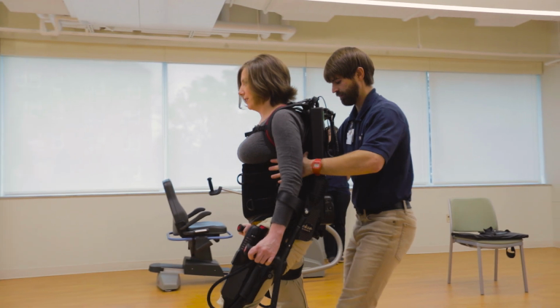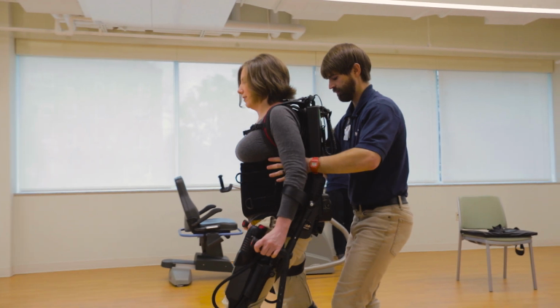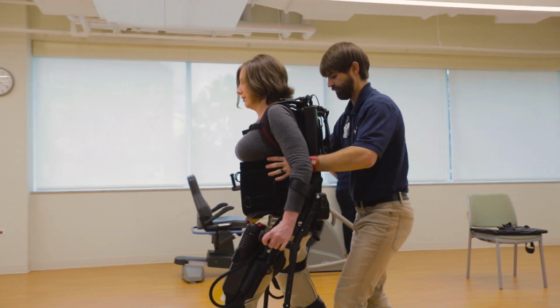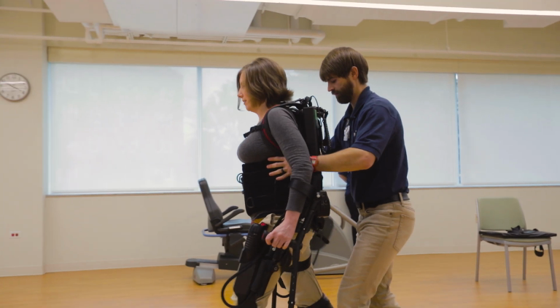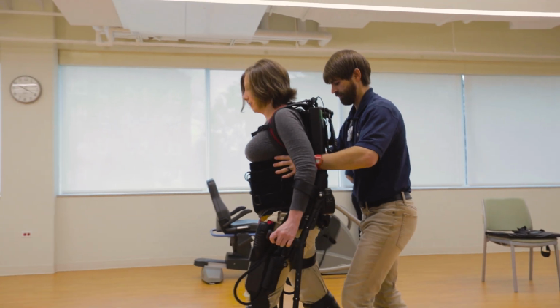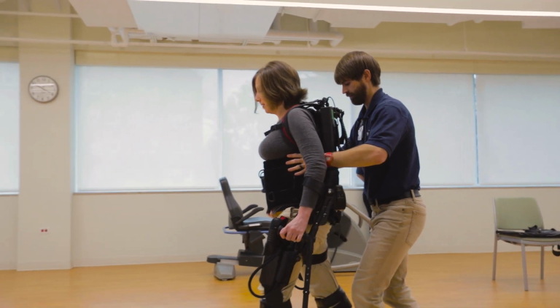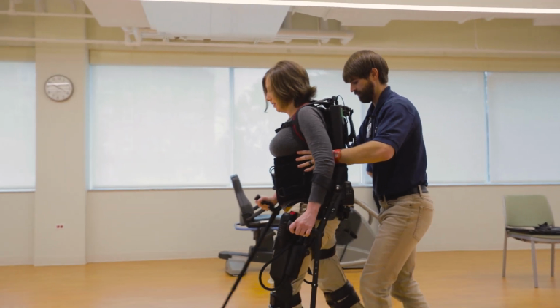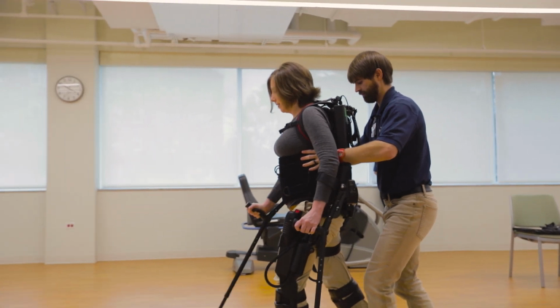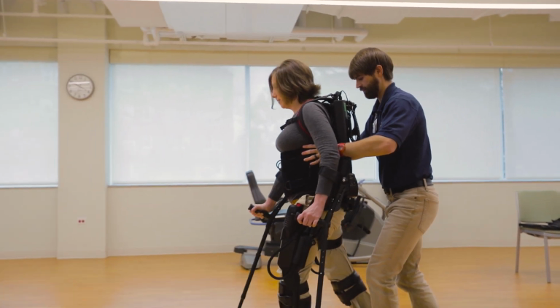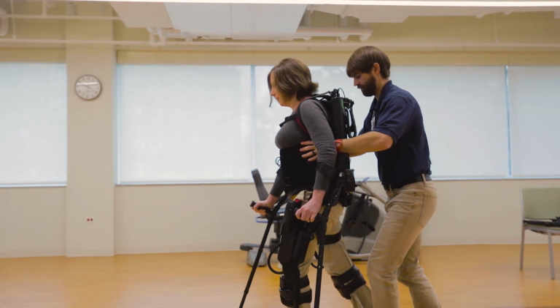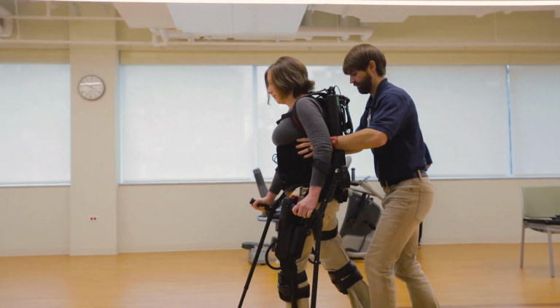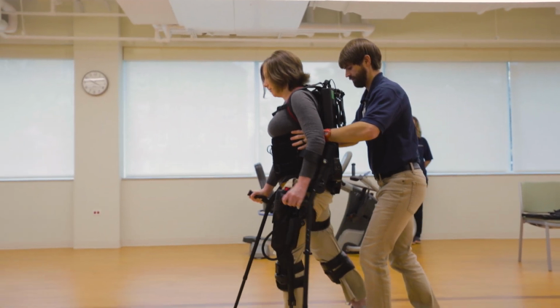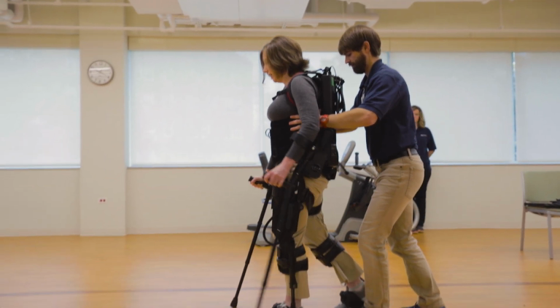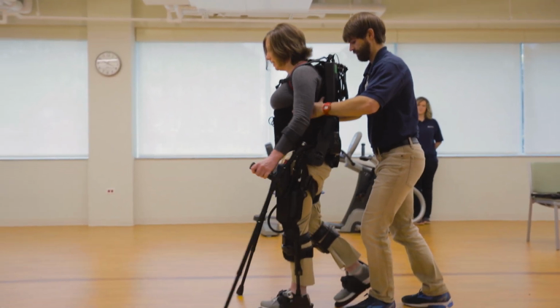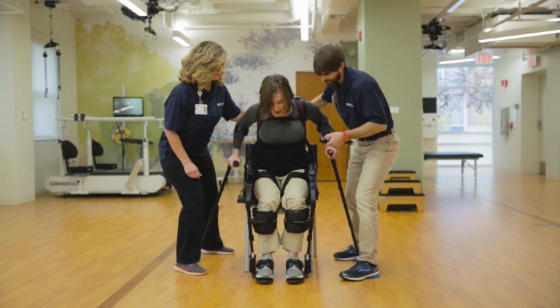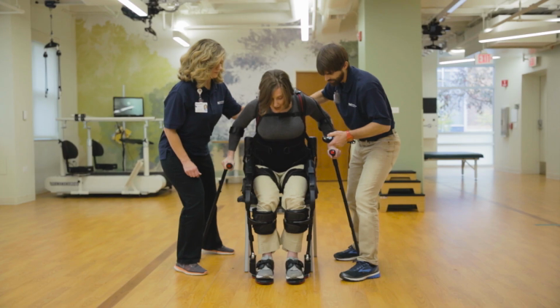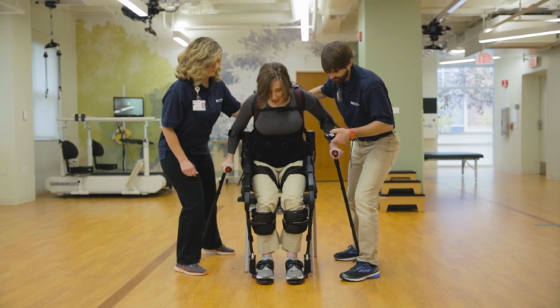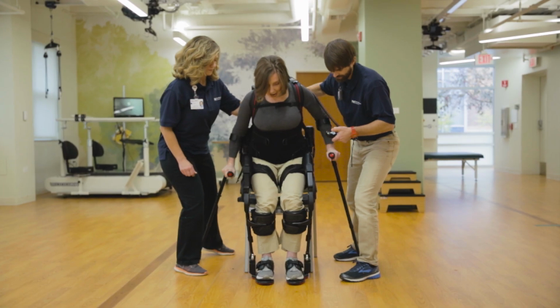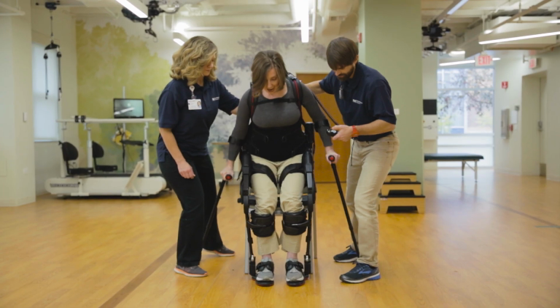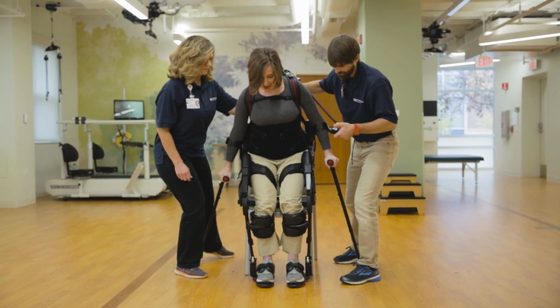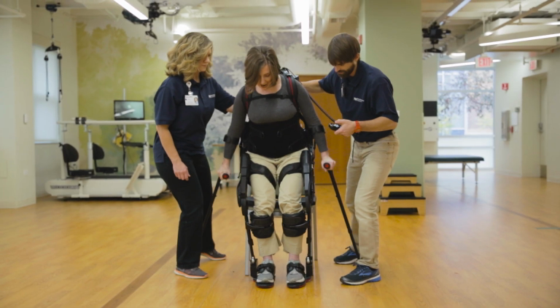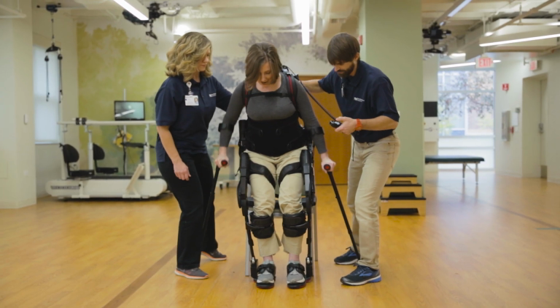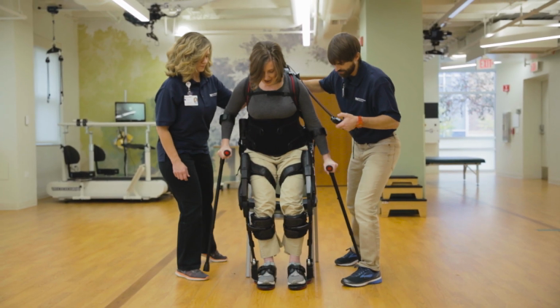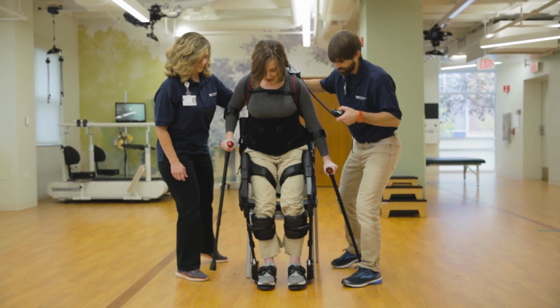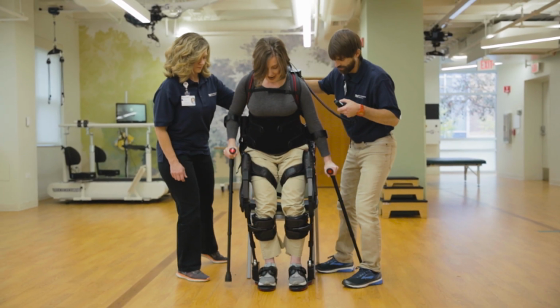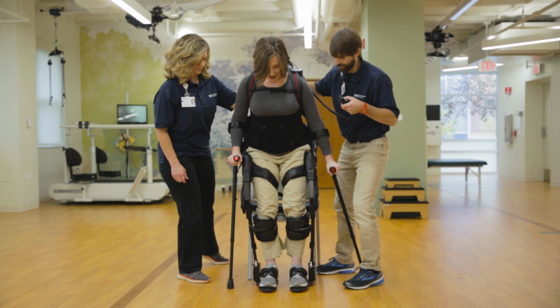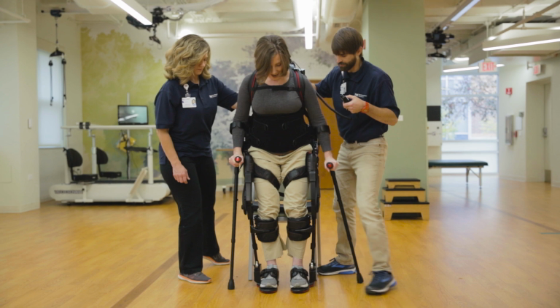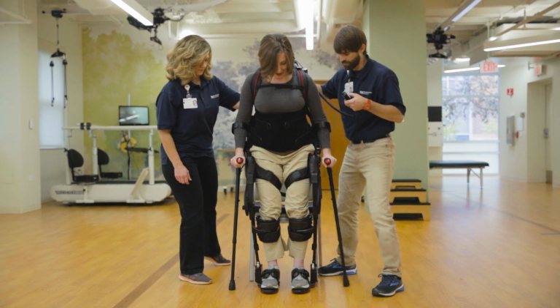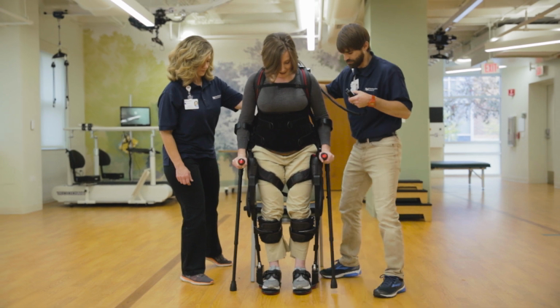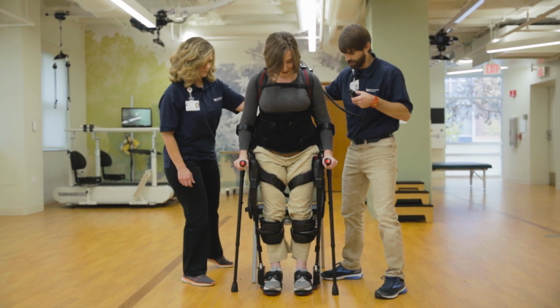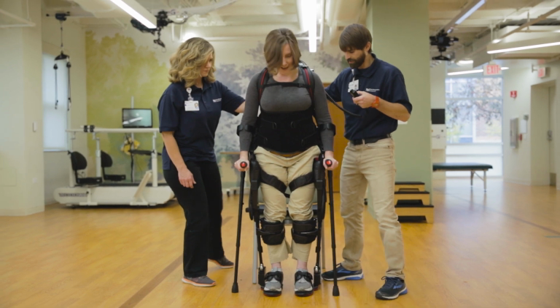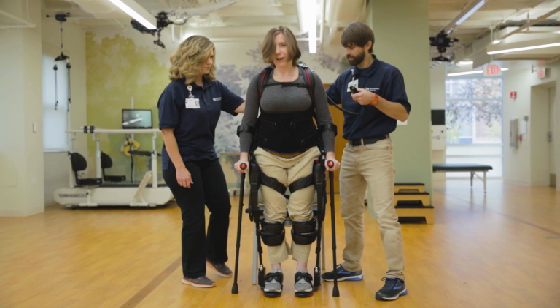The exoskeleton is designed to help you stand, balance, and walk through repetitive motion.